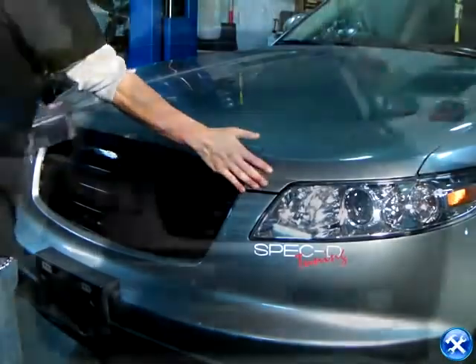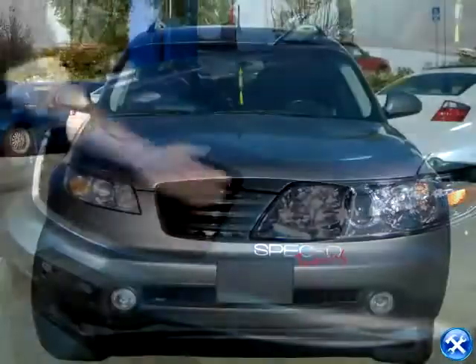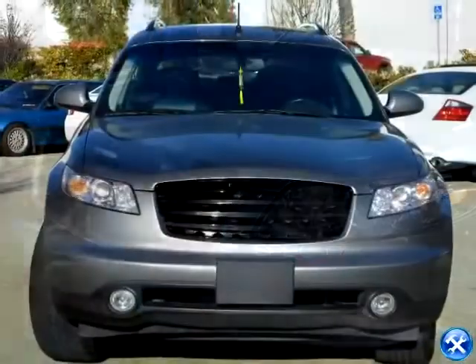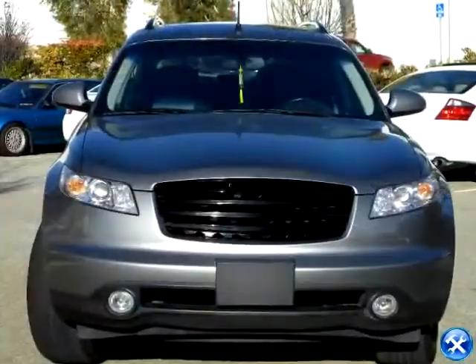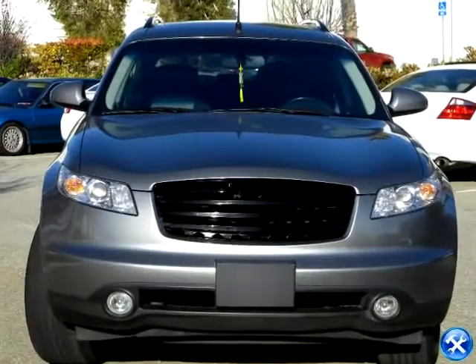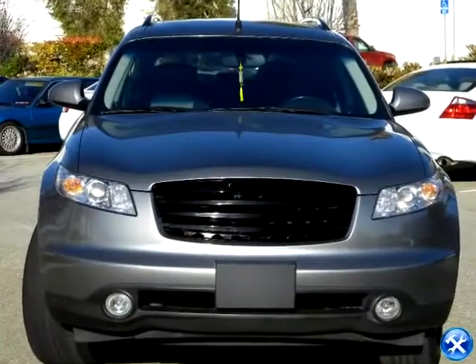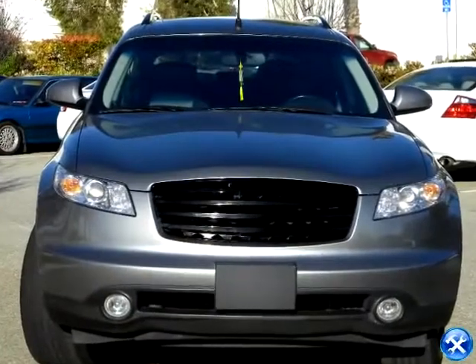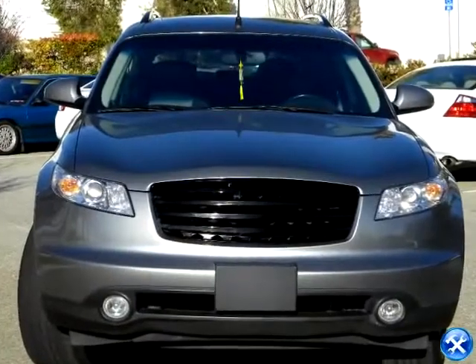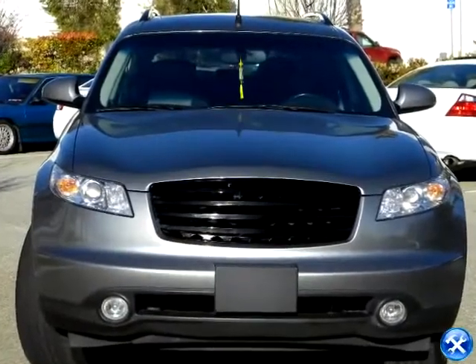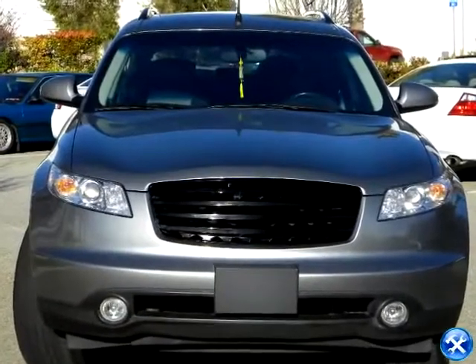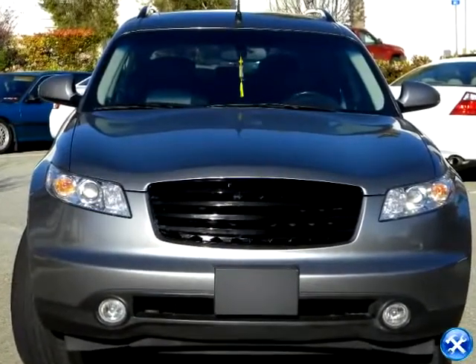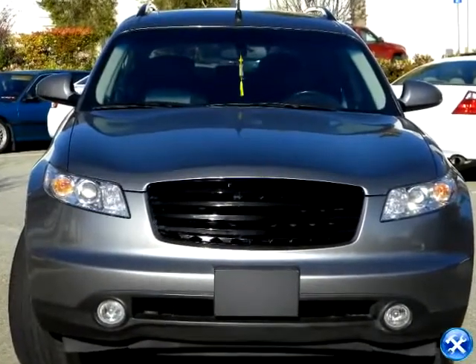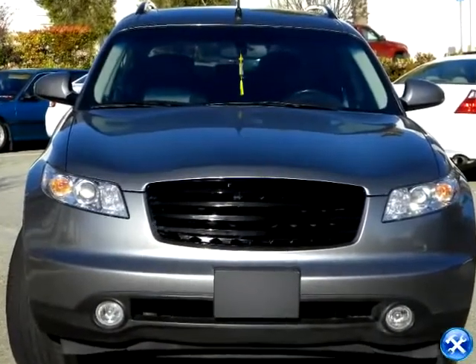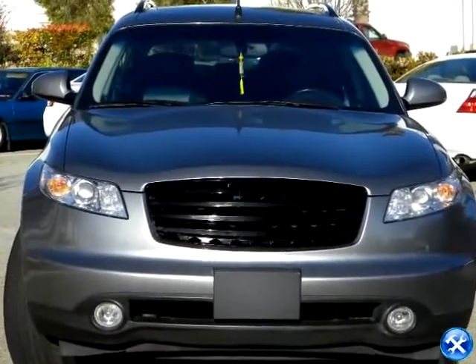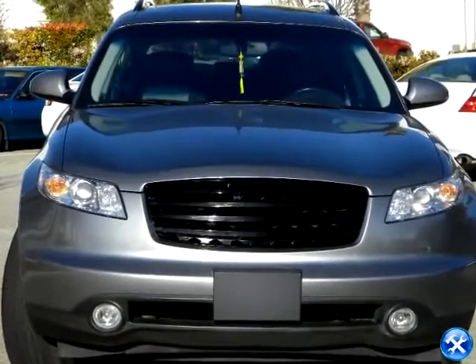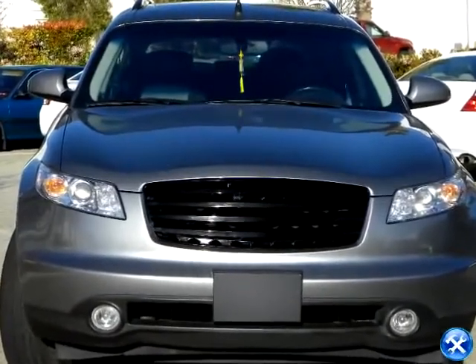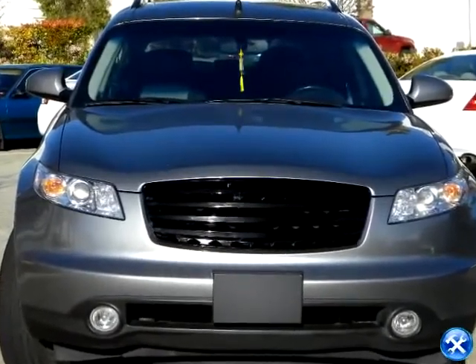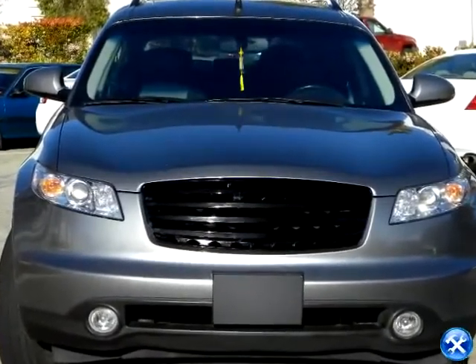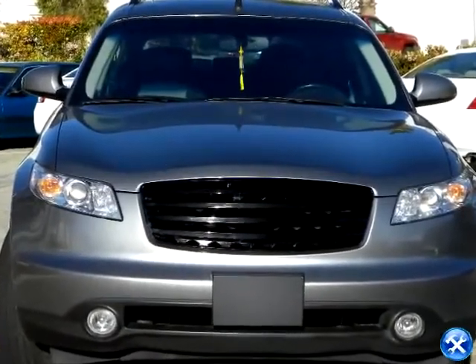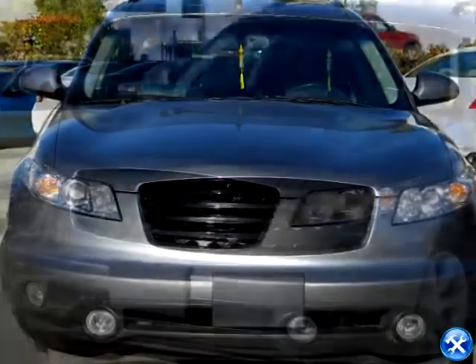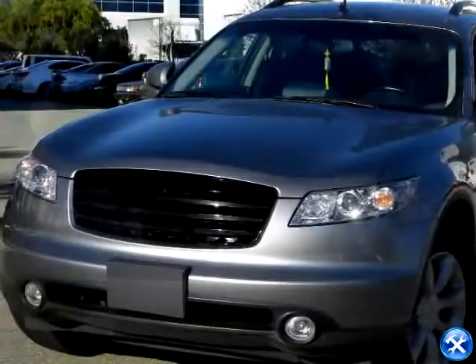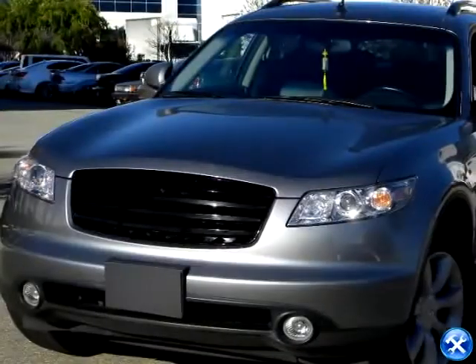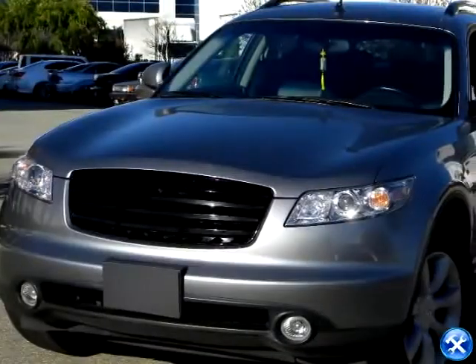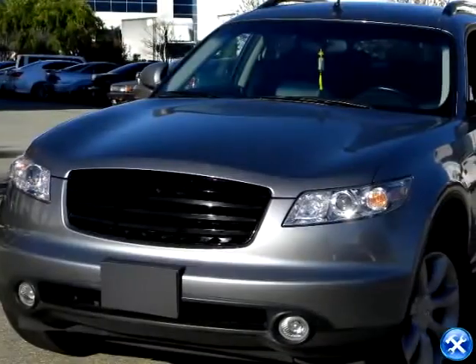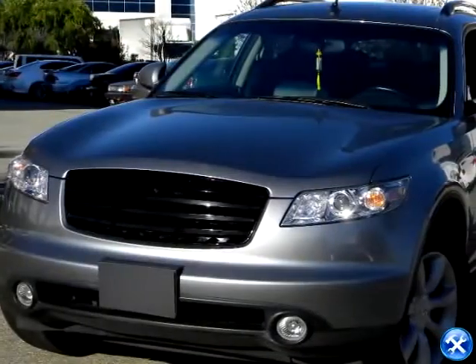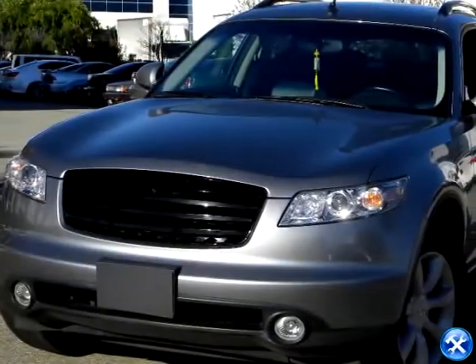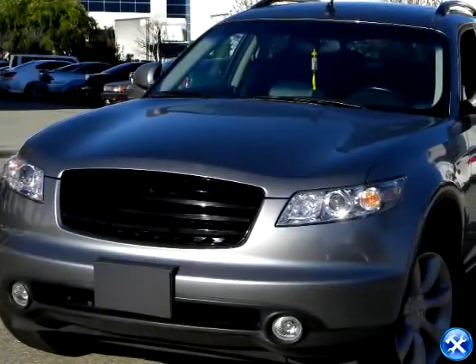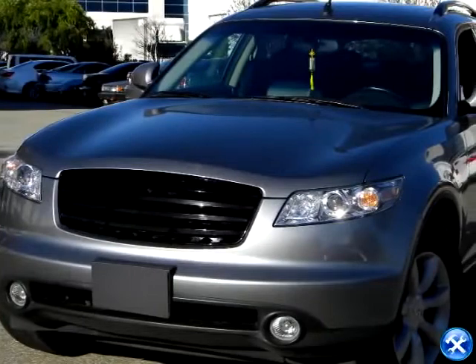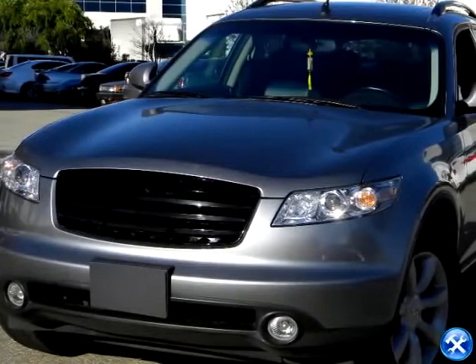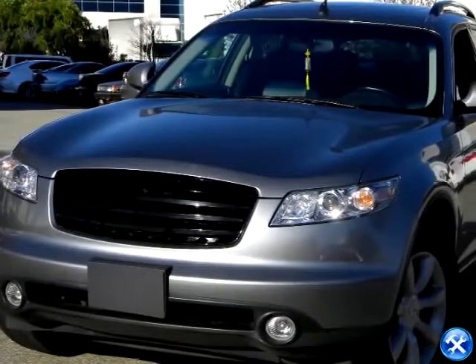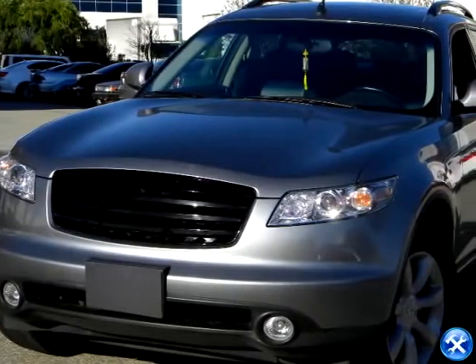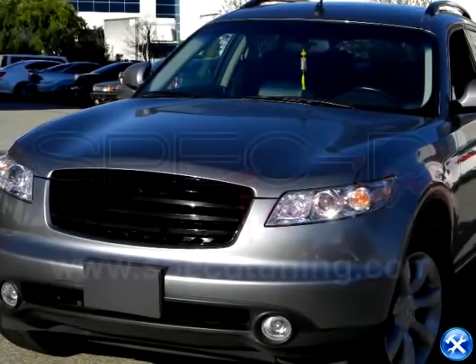The new FX45 grill installation is now complete. Please make sure that the grill is tightened securely in place before taking your vehicle out on the road.